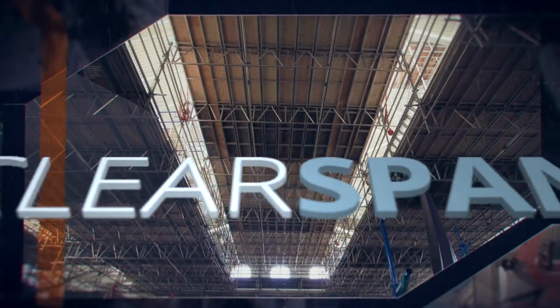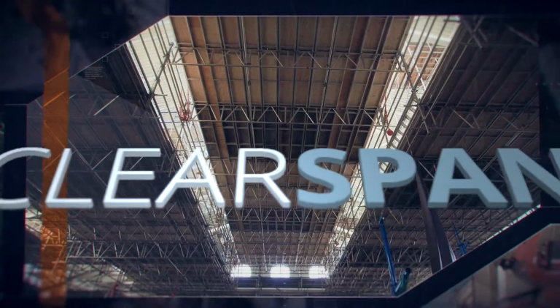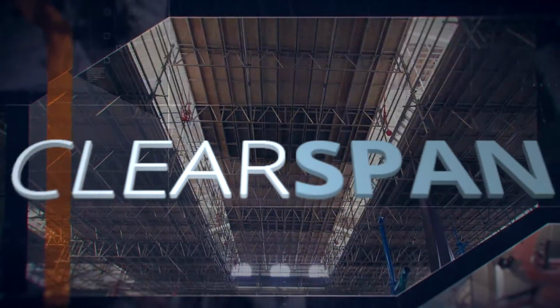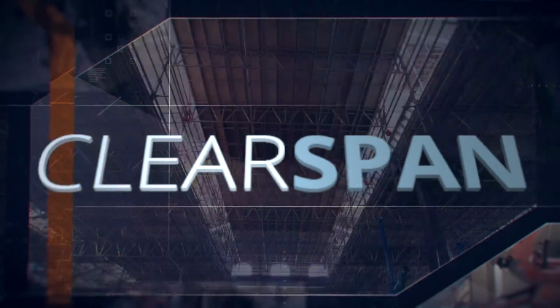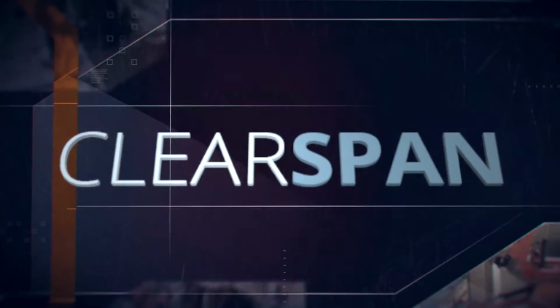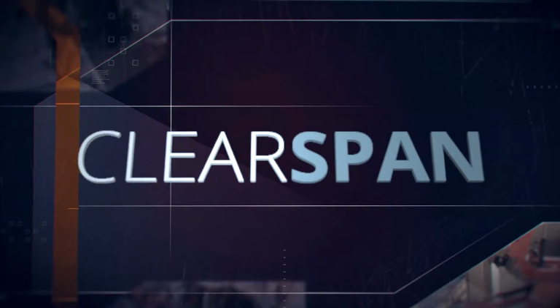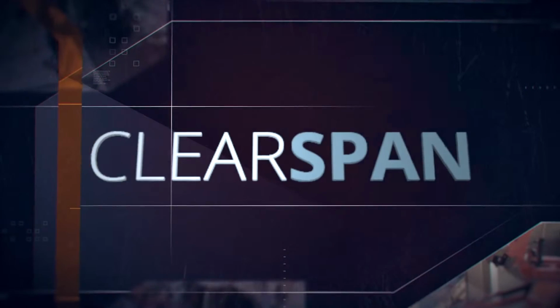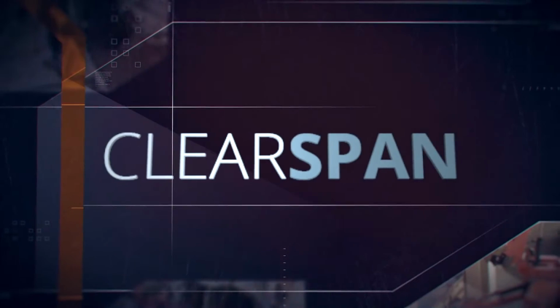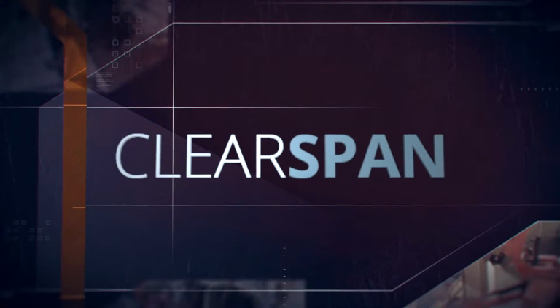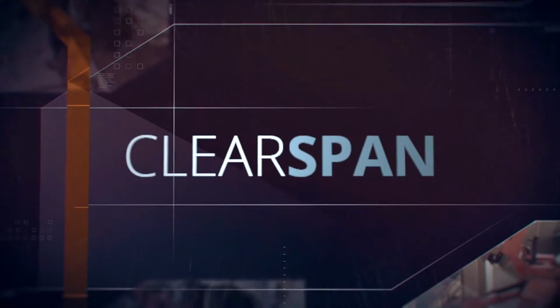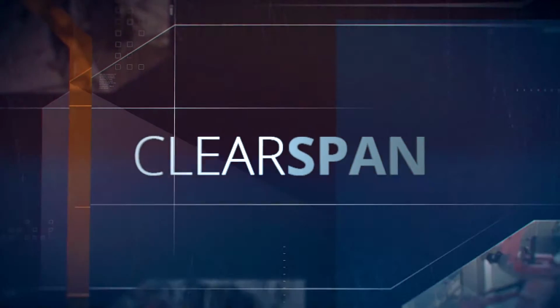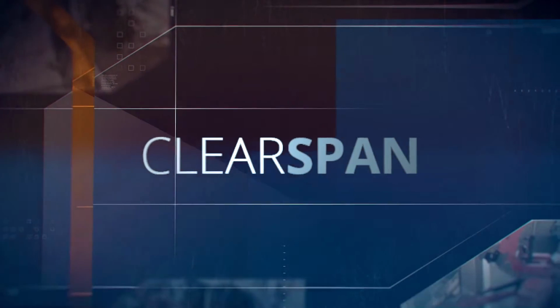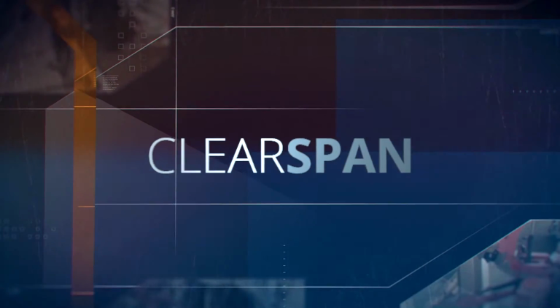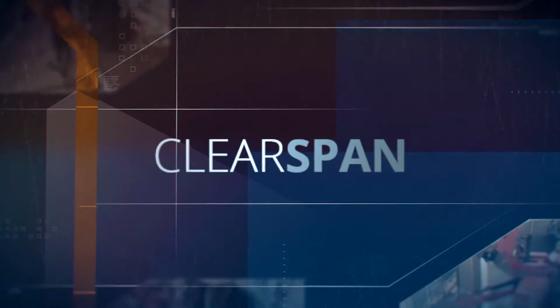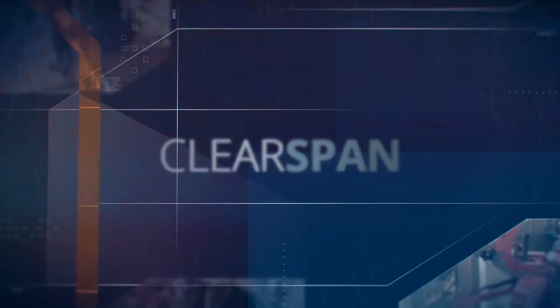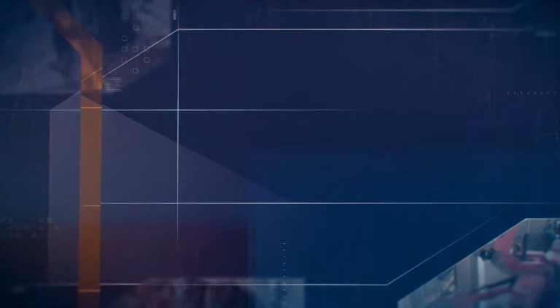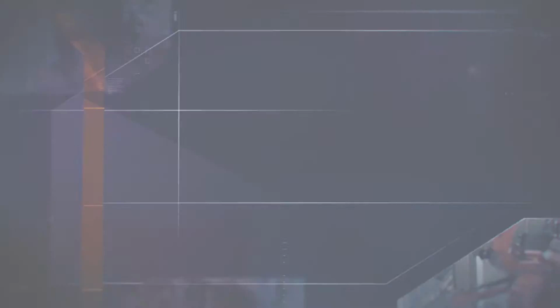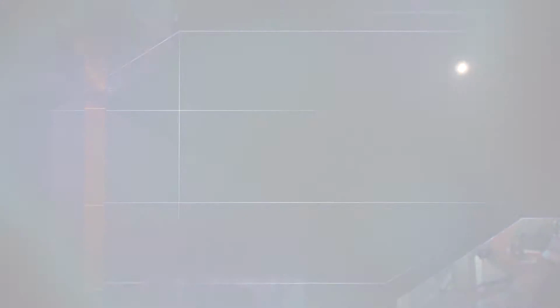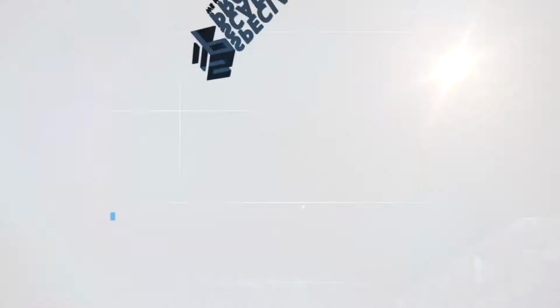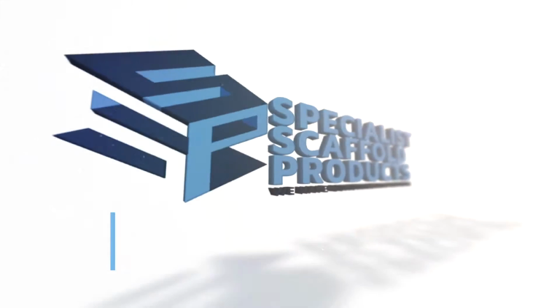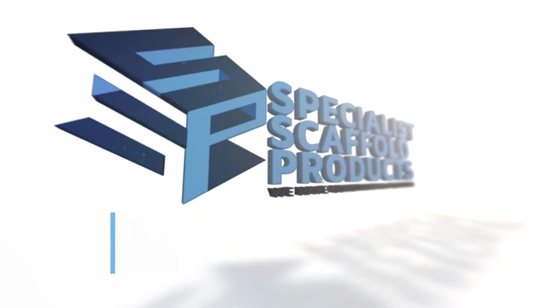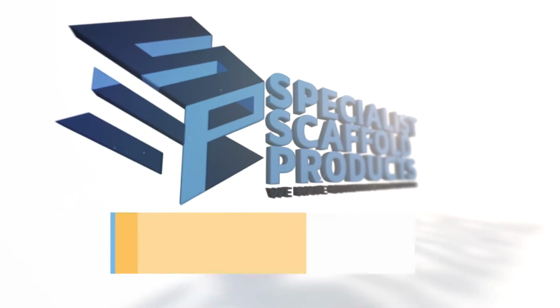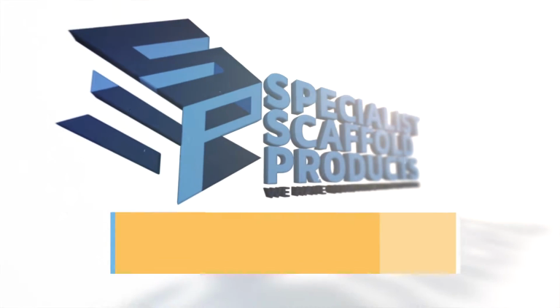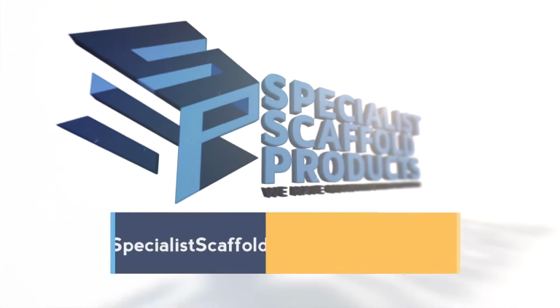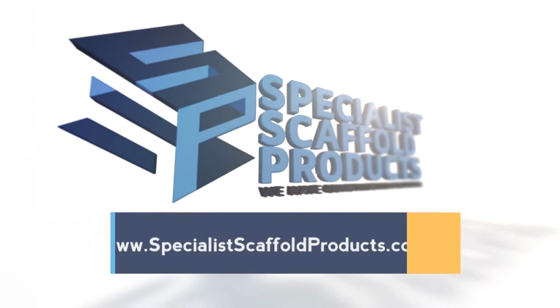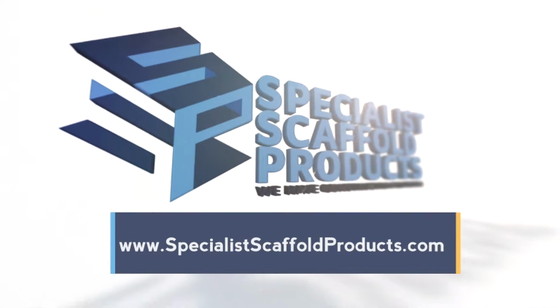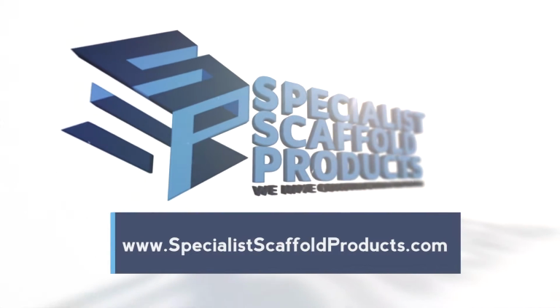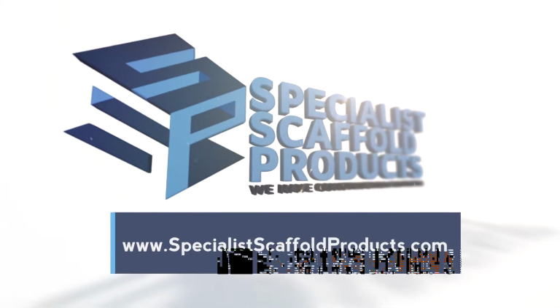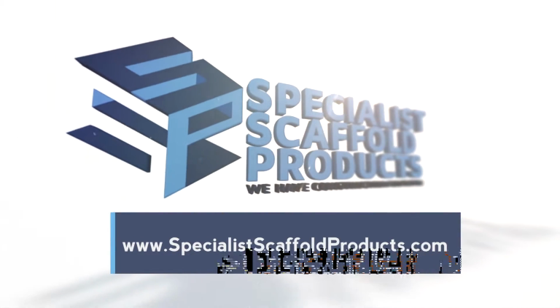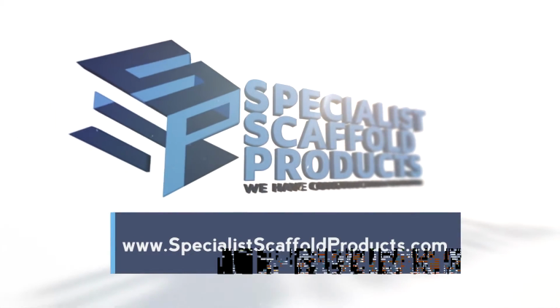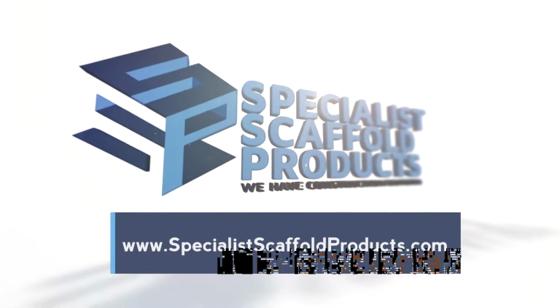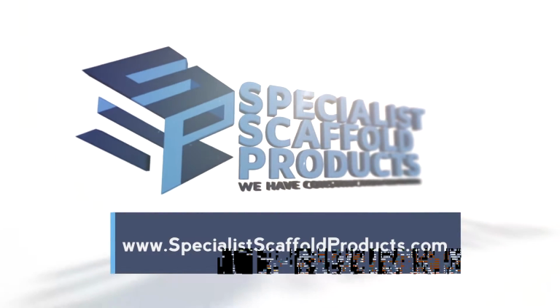Learn more about the ClearSpan Advantage at SpecialistScaffoldProducts.com.